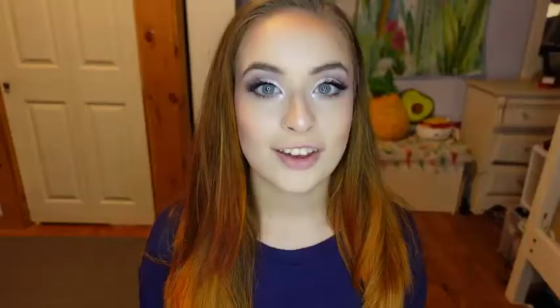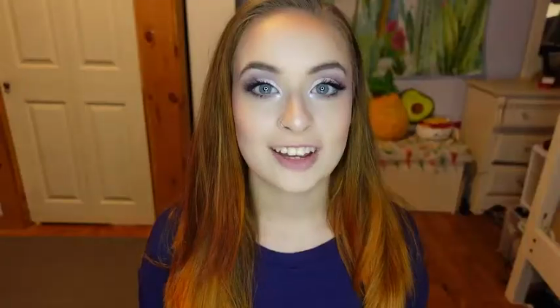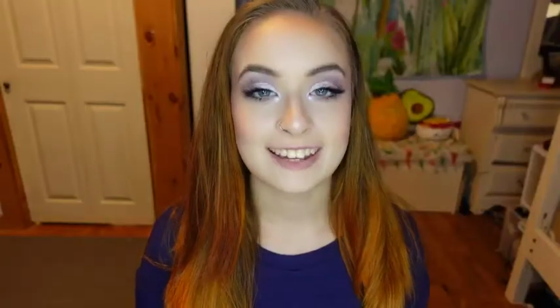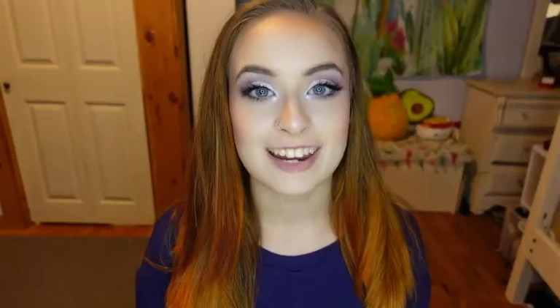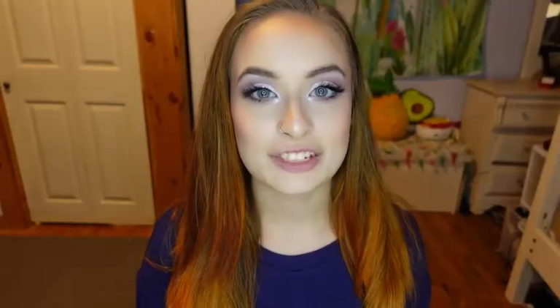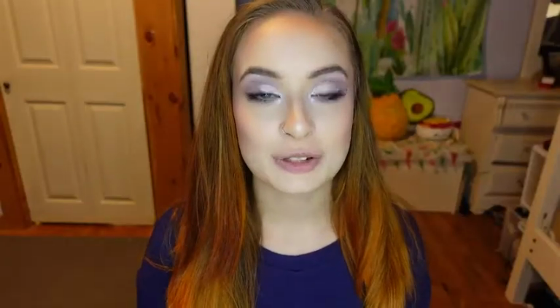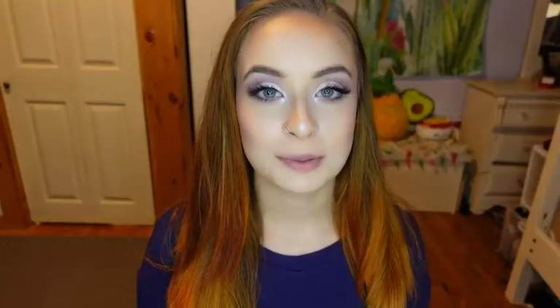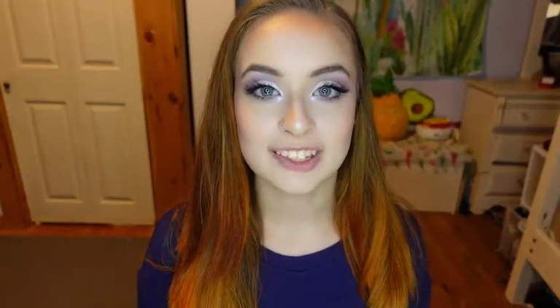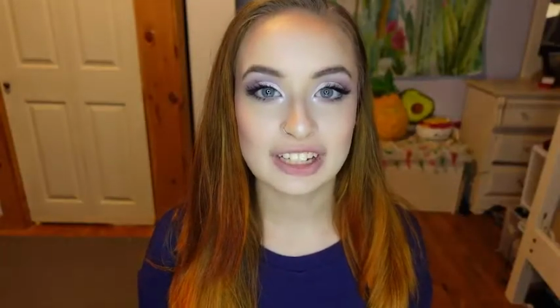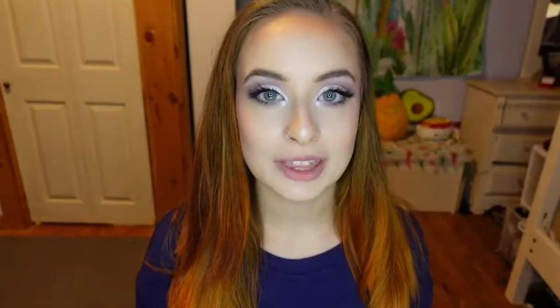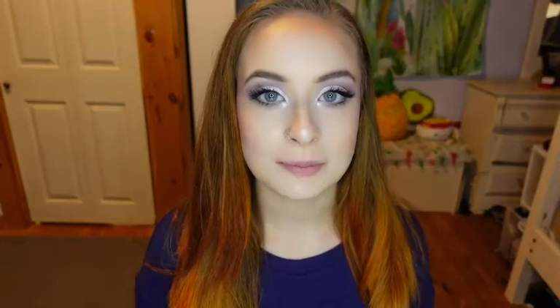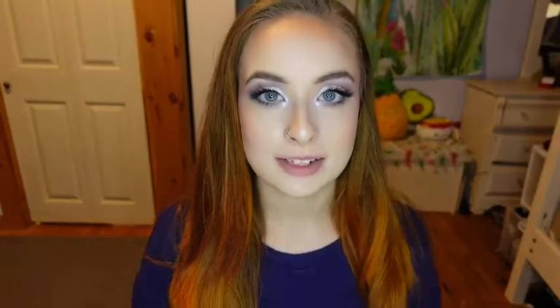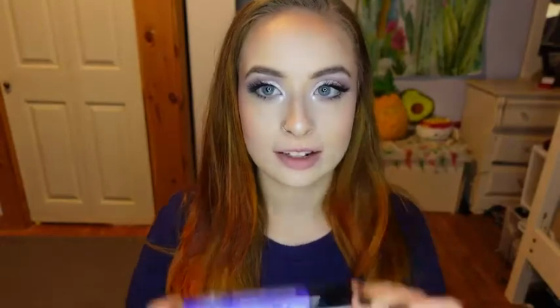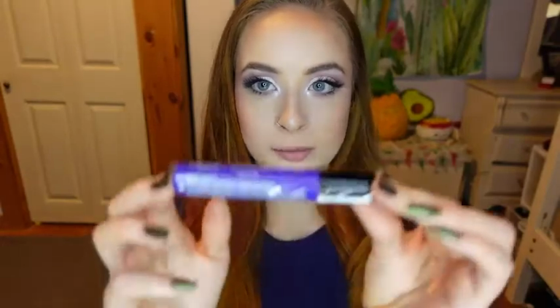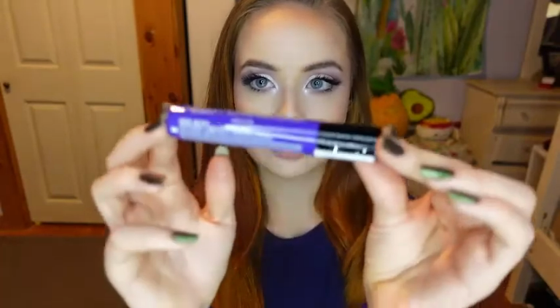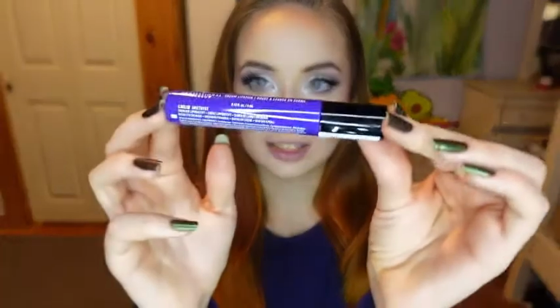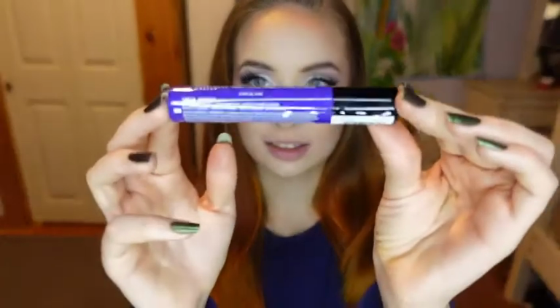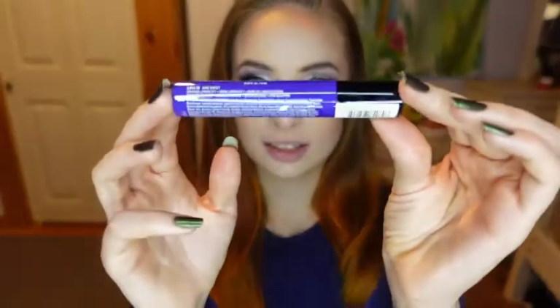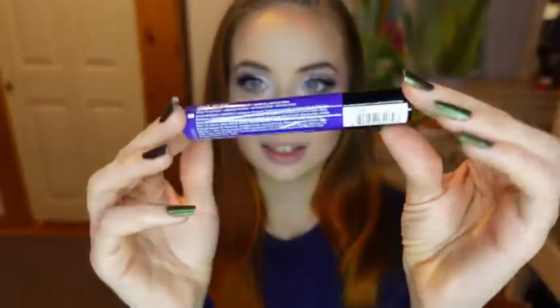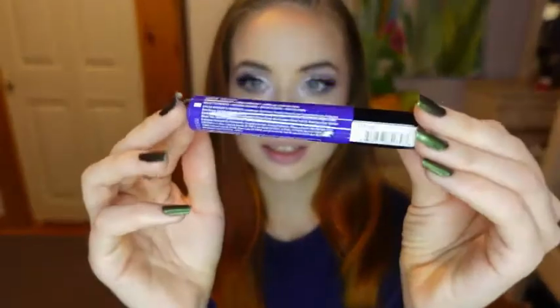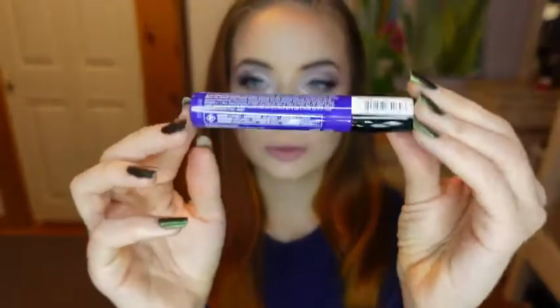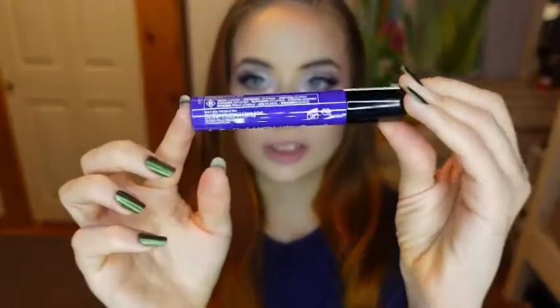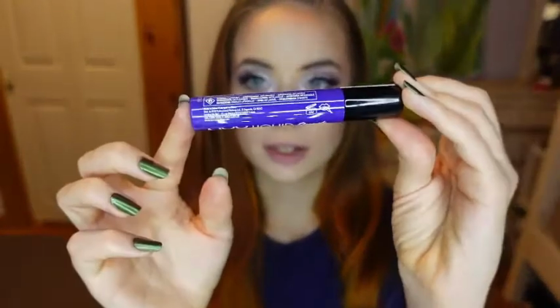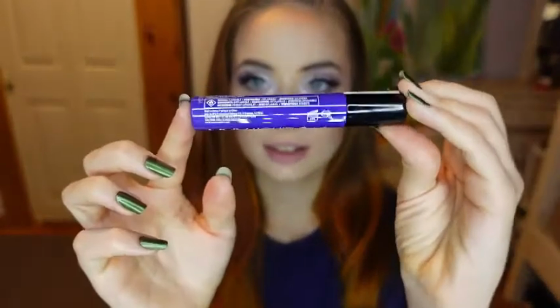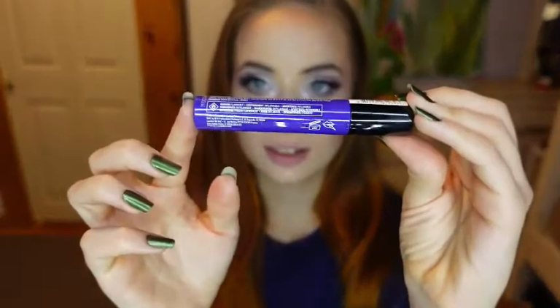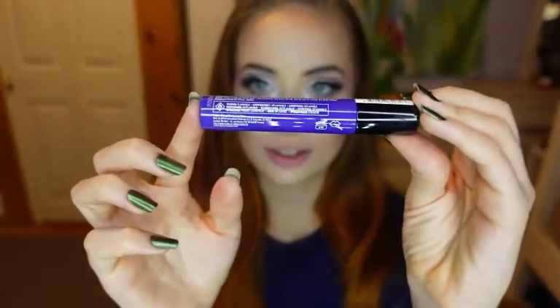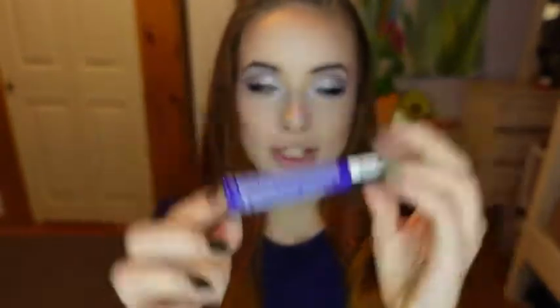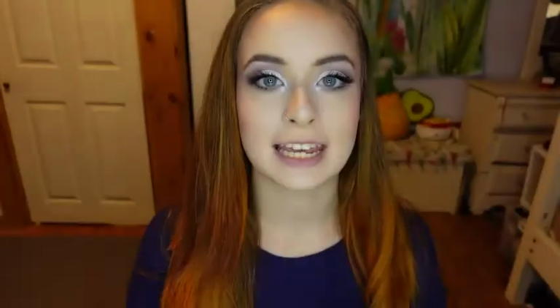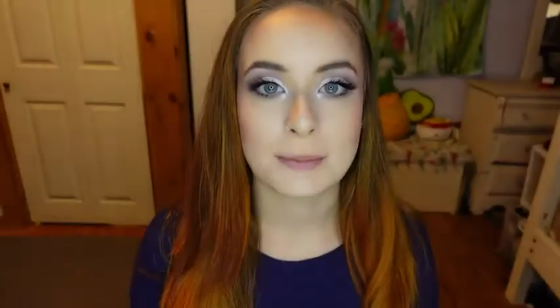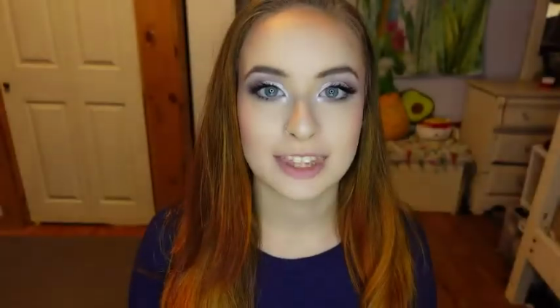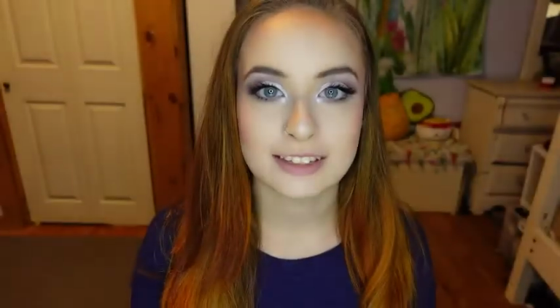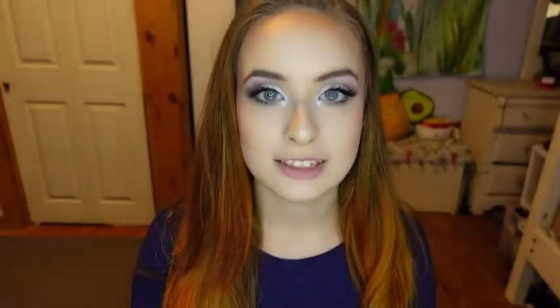And now to complete the look with lipstick, I'll be using the NYX Liquid Suede in the shade Amethyst.